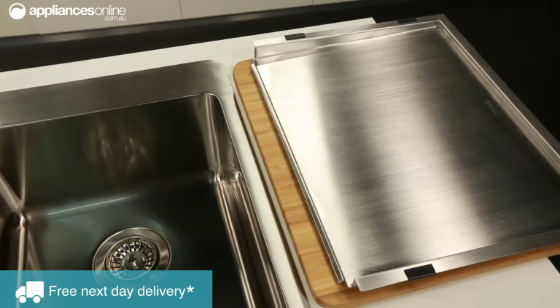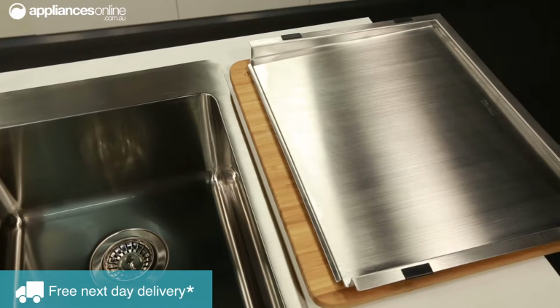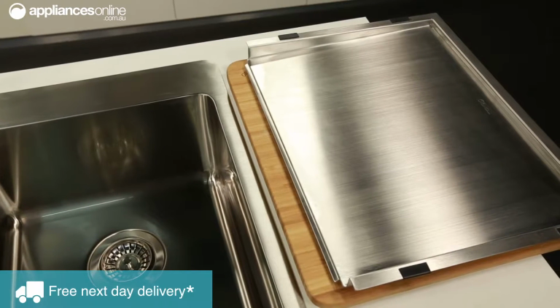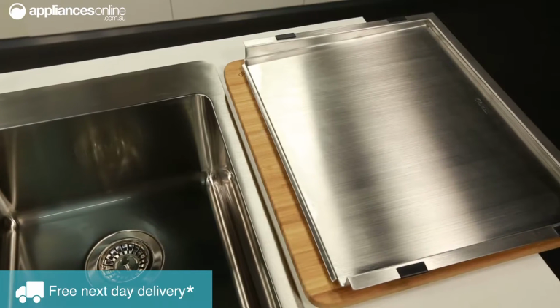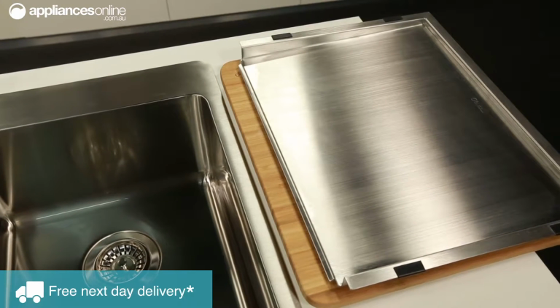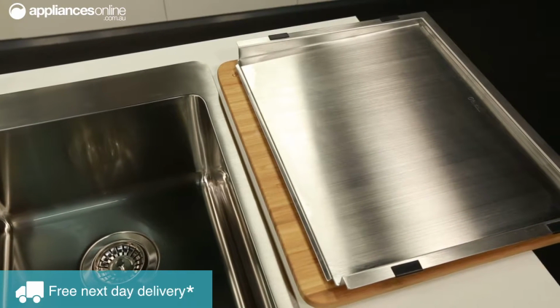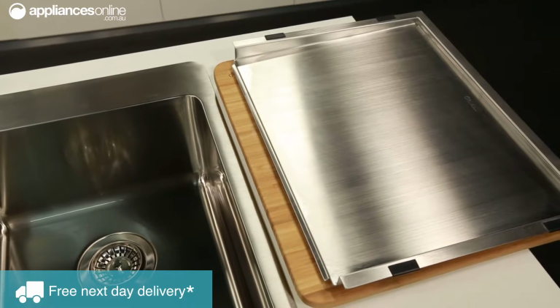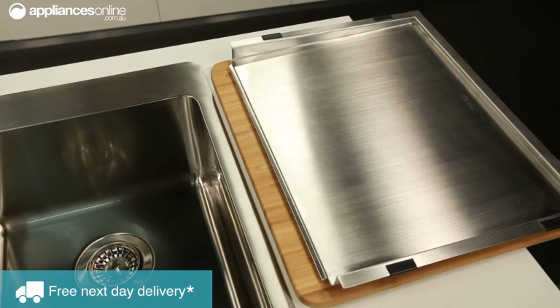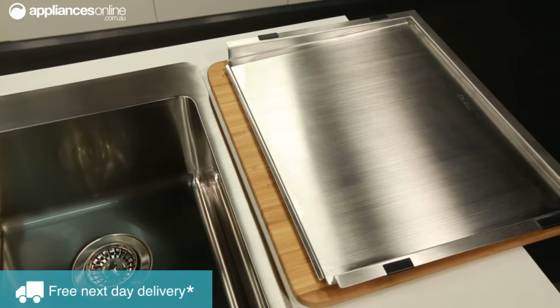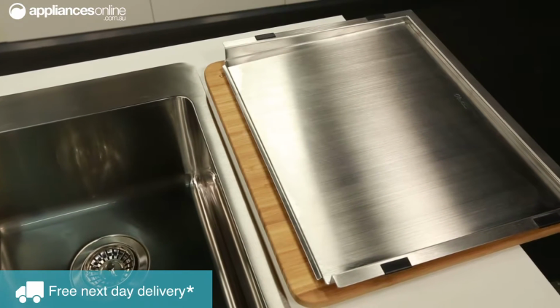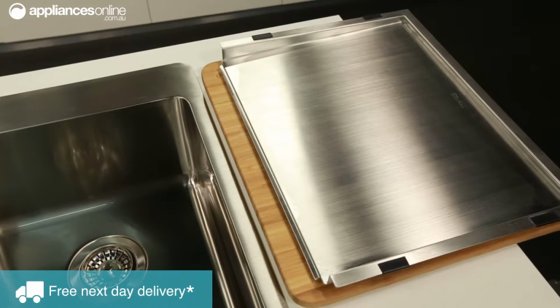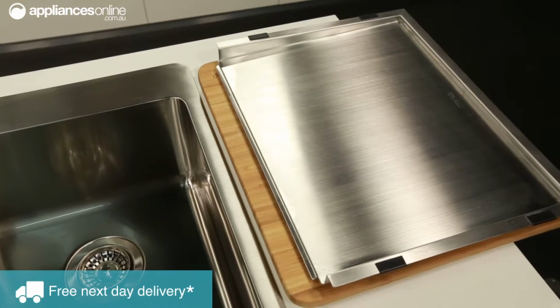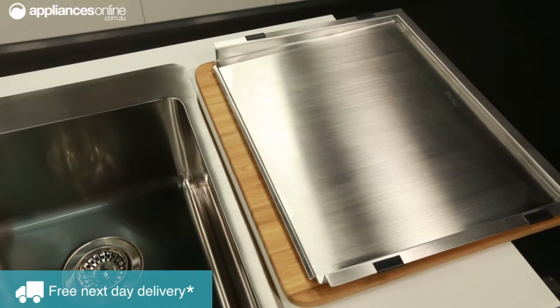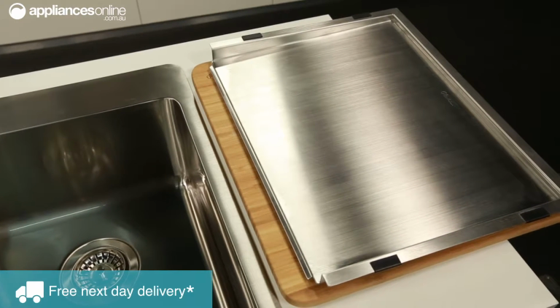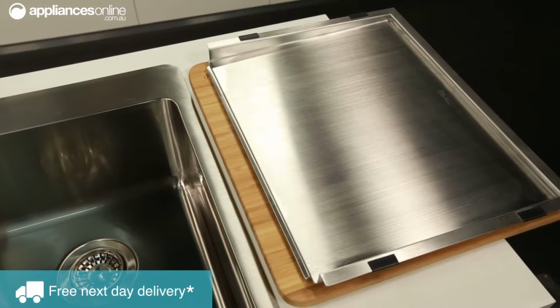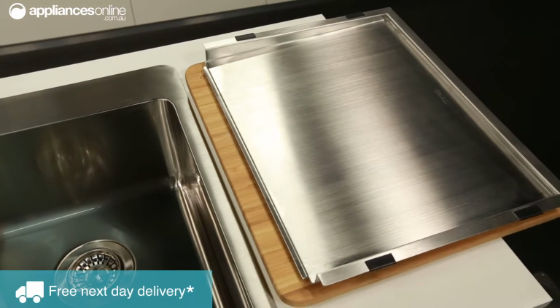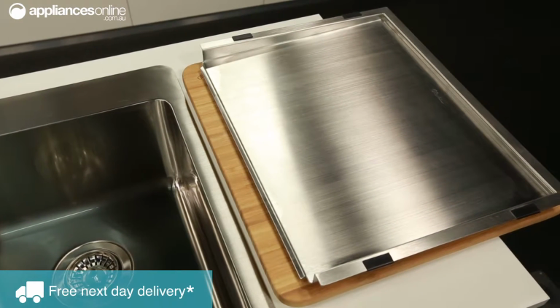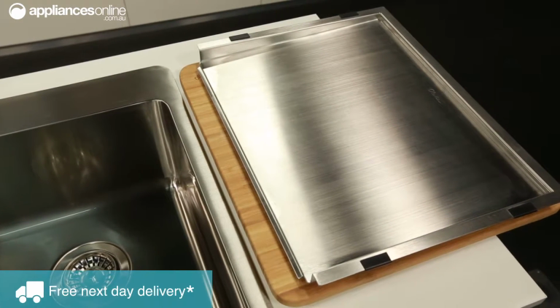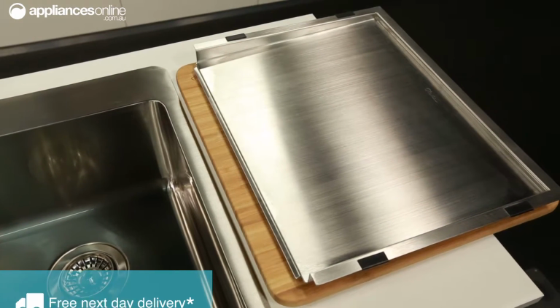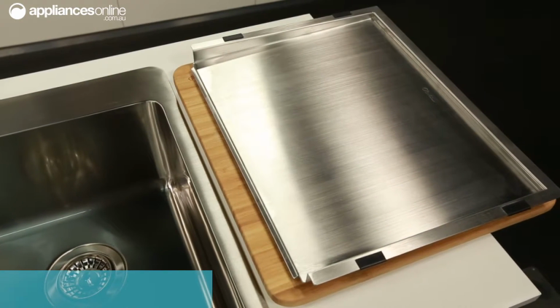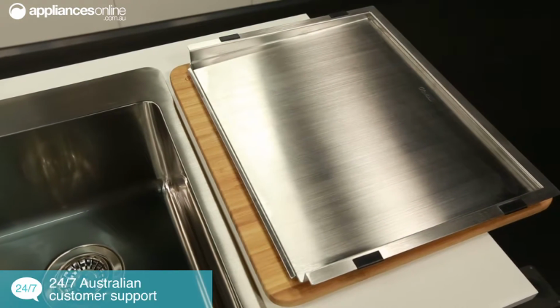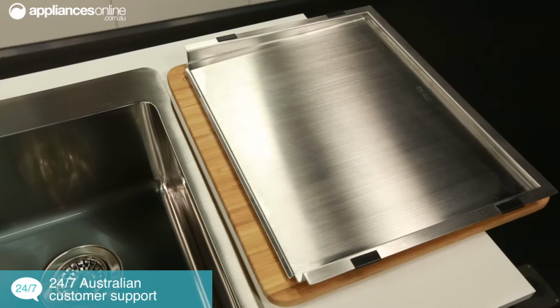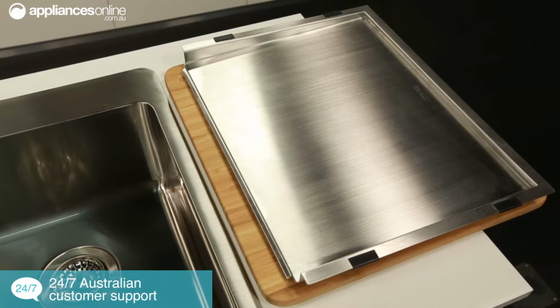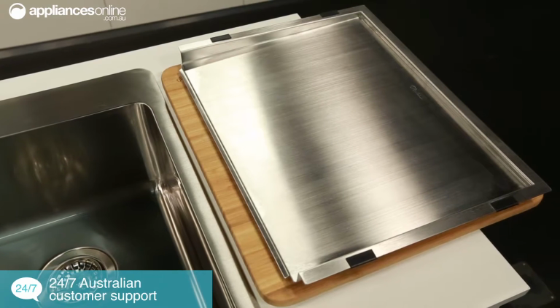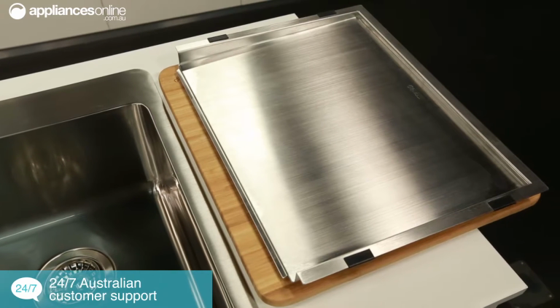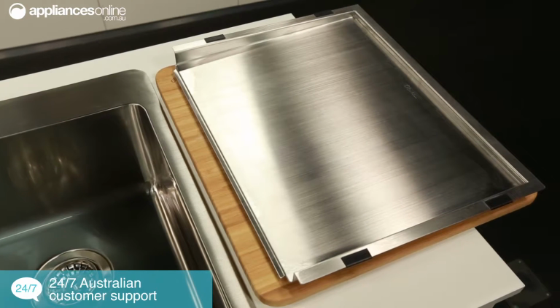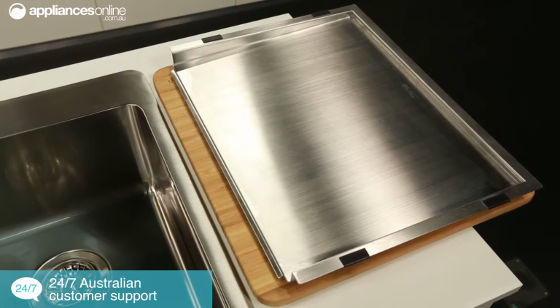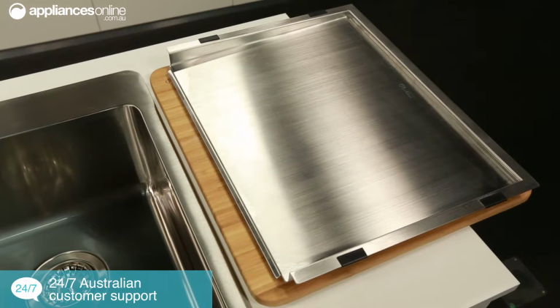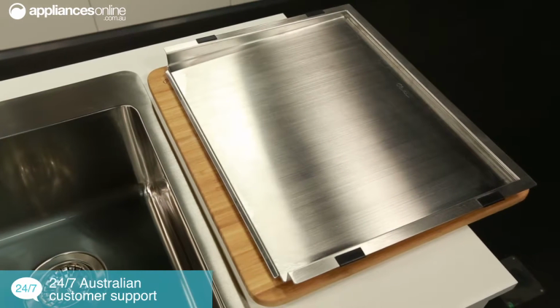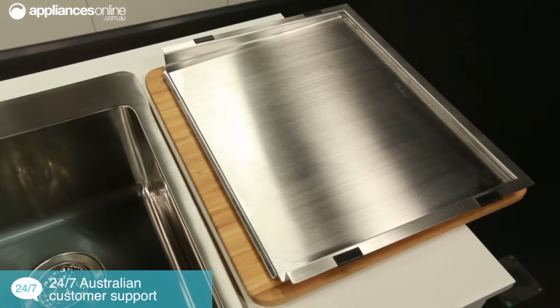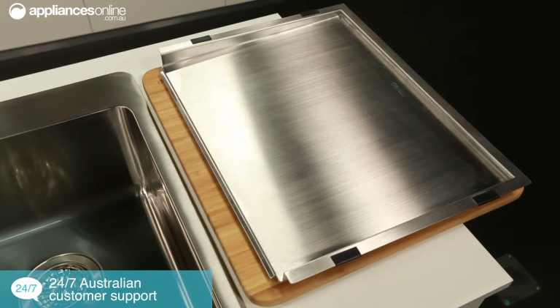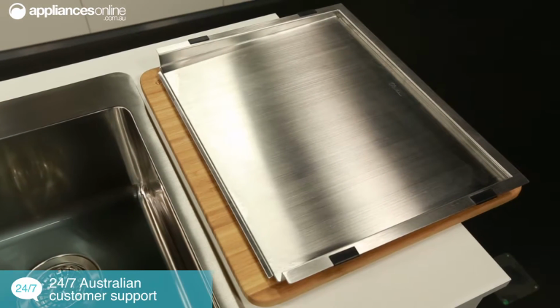These drainers are designed to help water from your washed up dishes to efficiently drain back into the sink for a neater, cleaner kitchen.